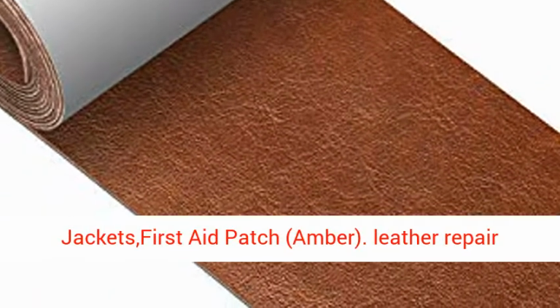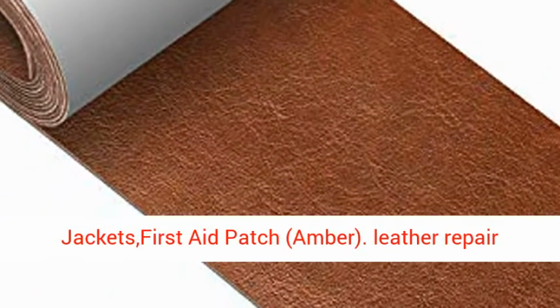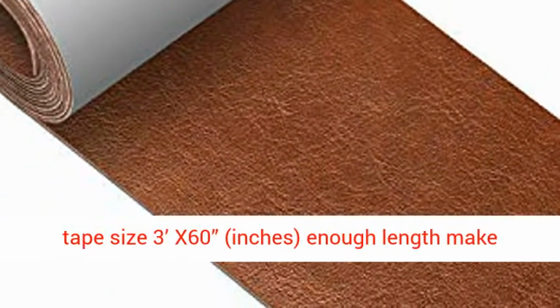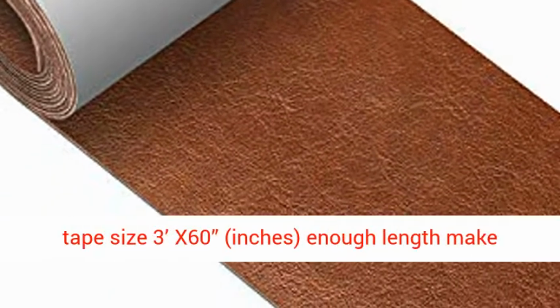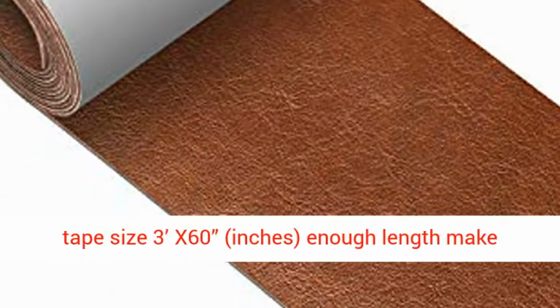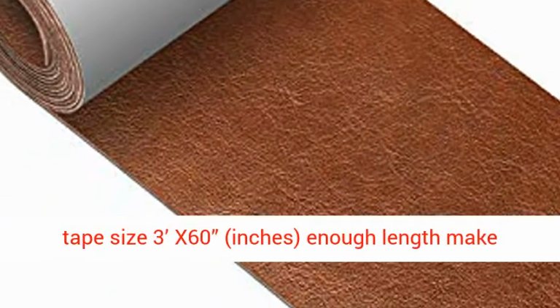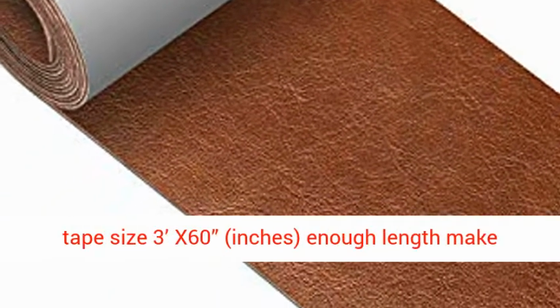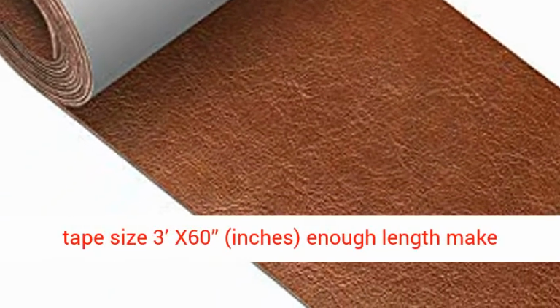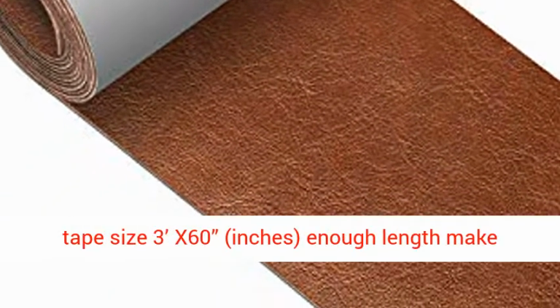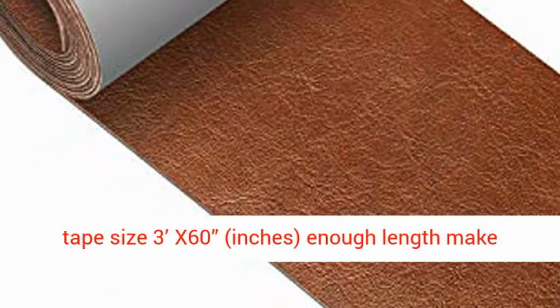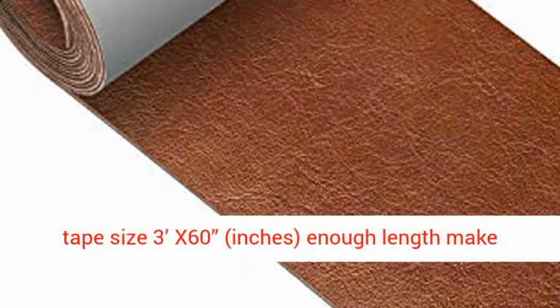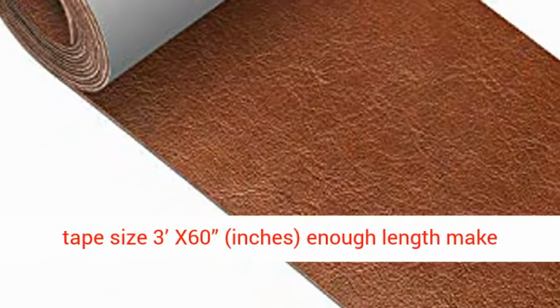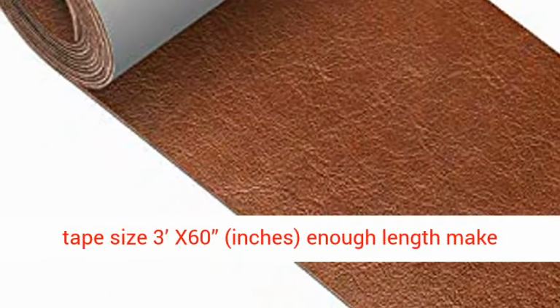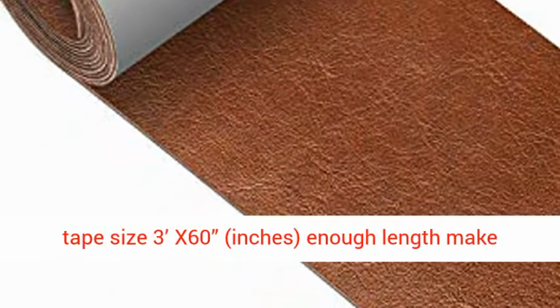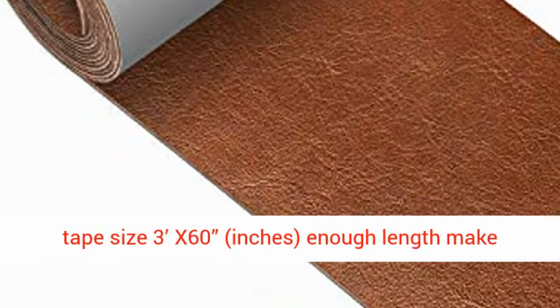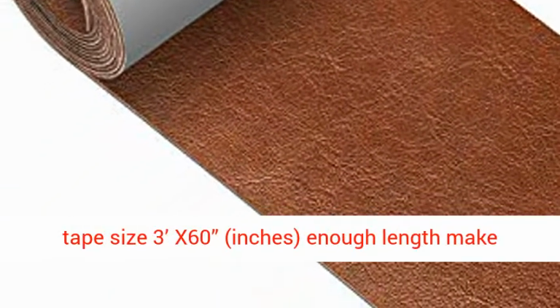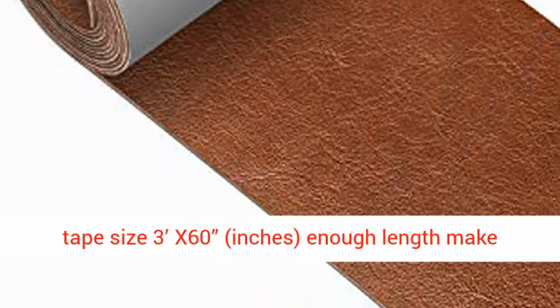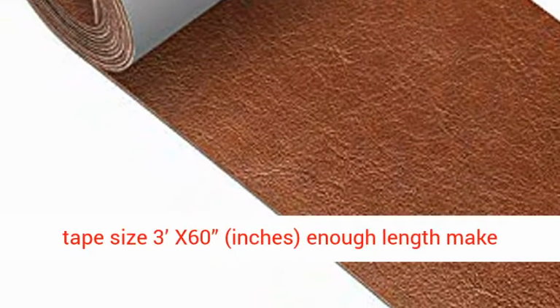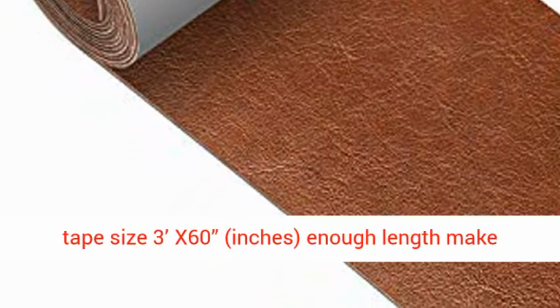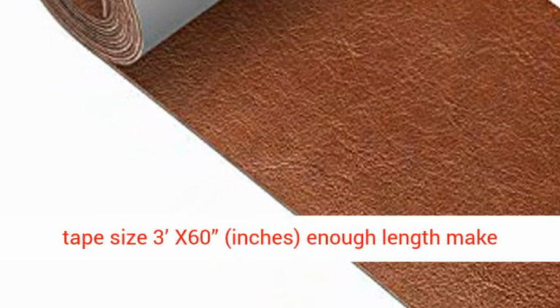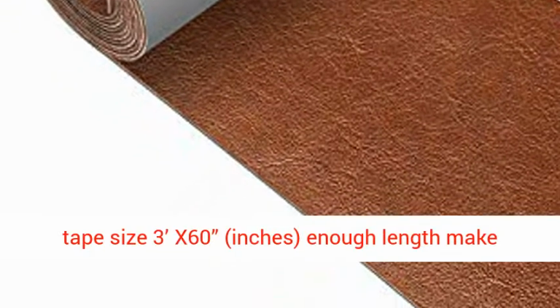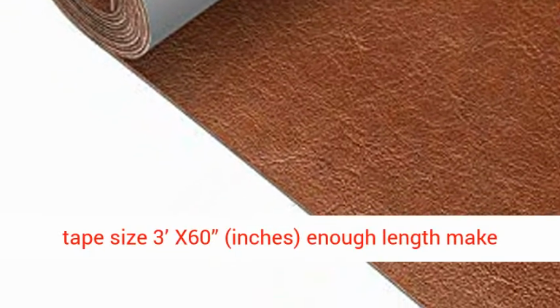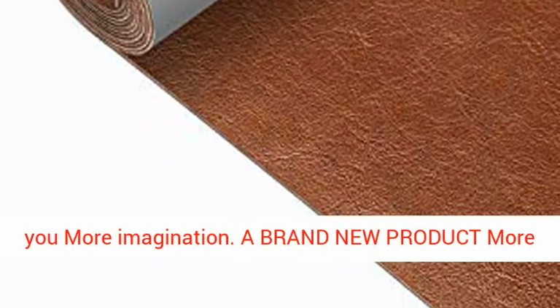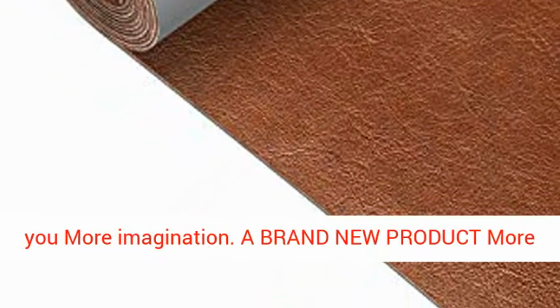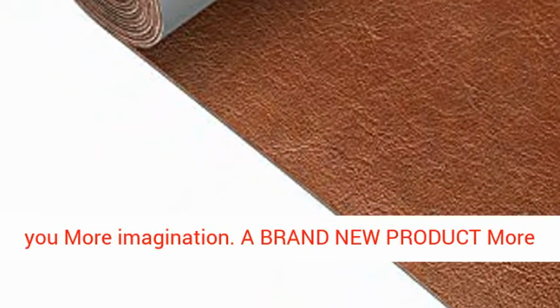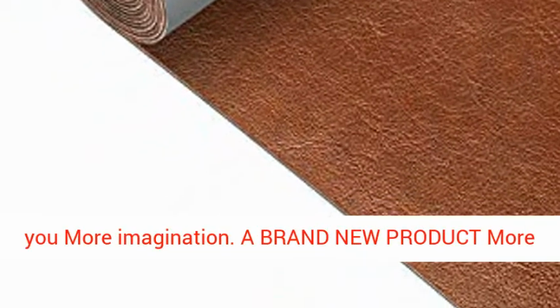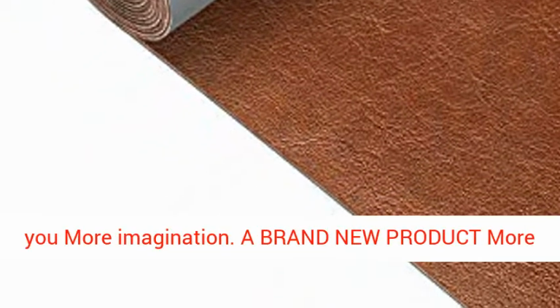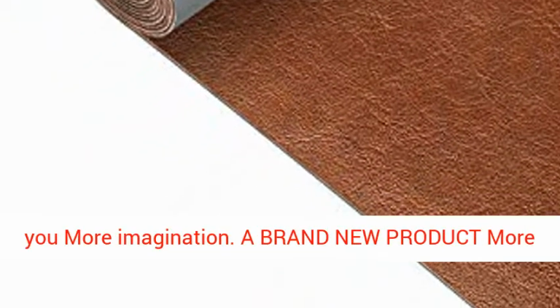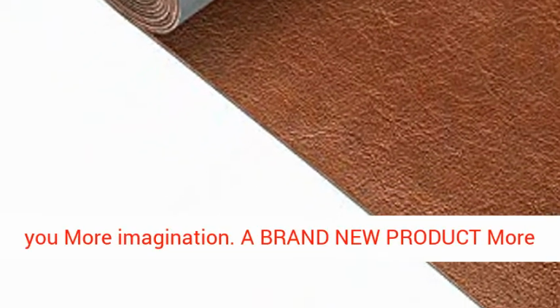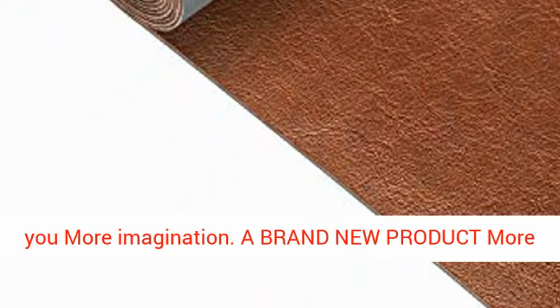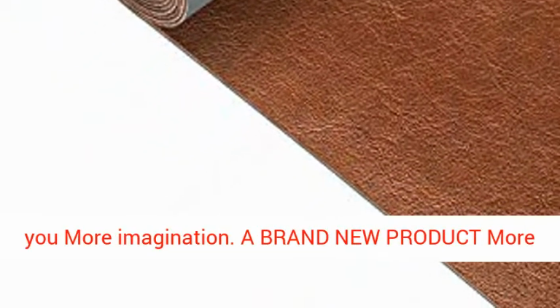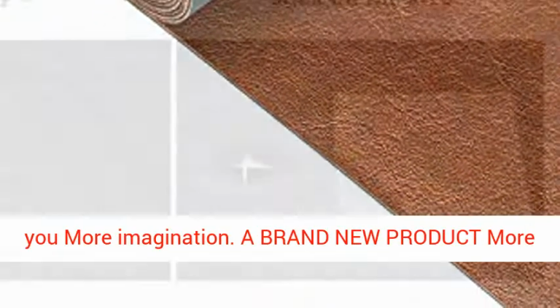Leather Repair Tape size 3x60 inches — enough length to make you more imagination.